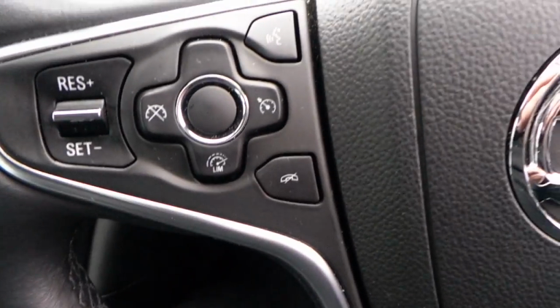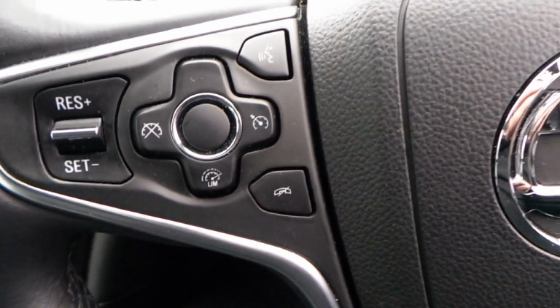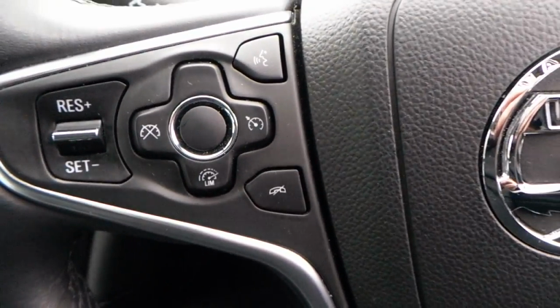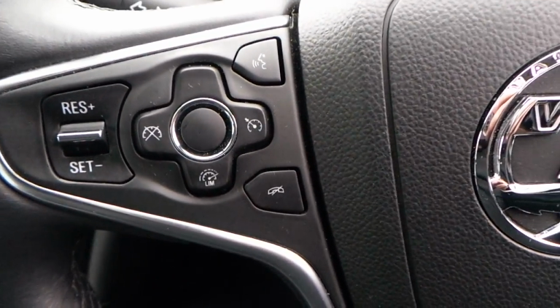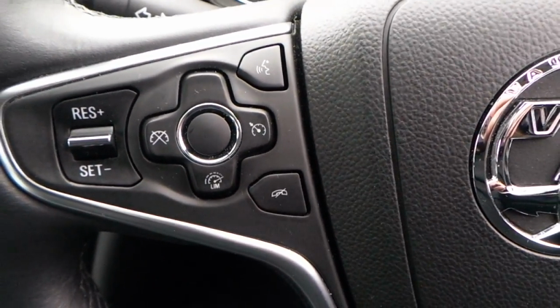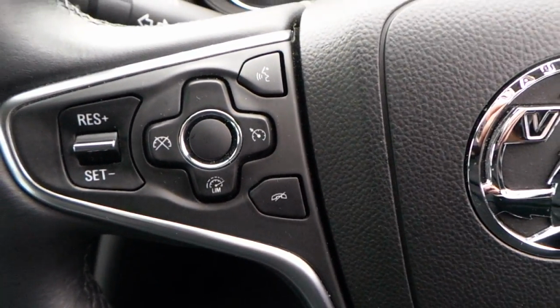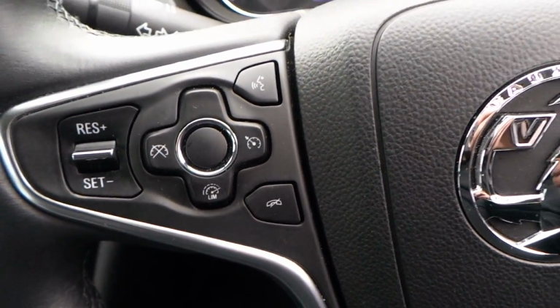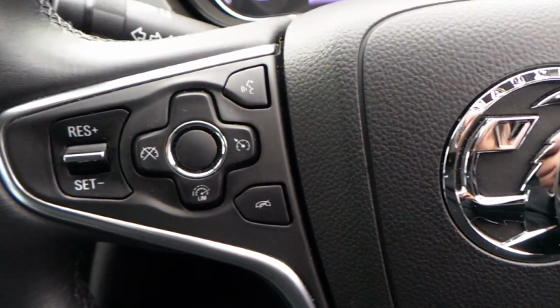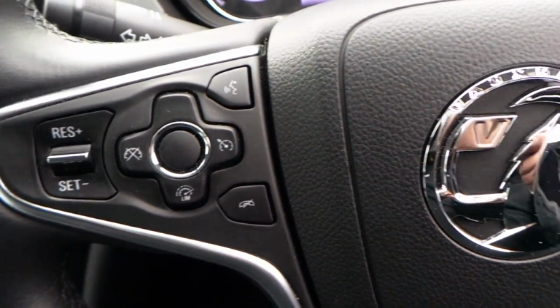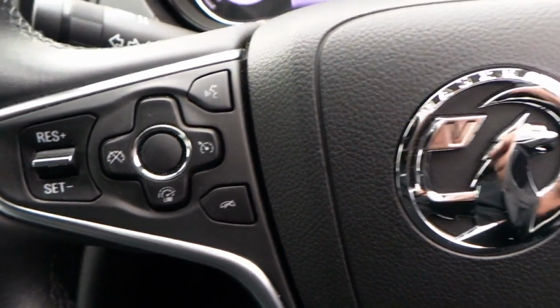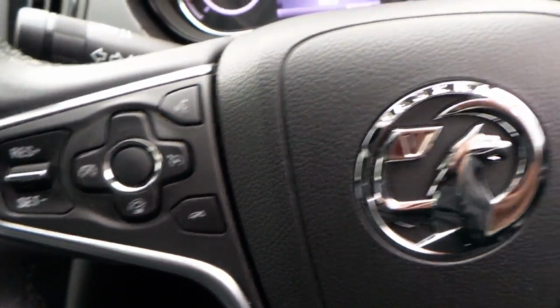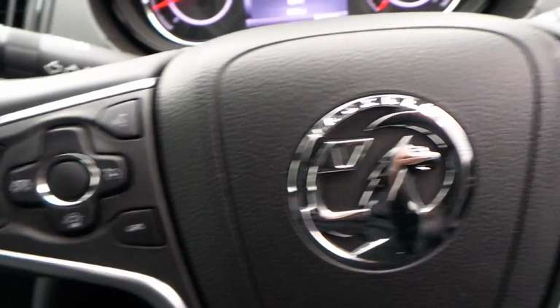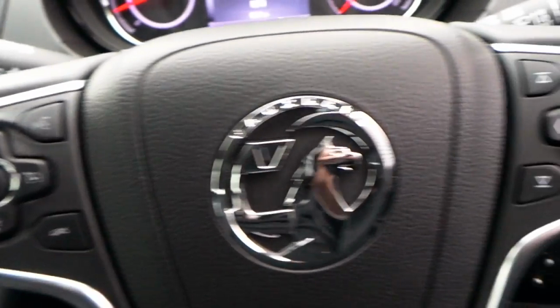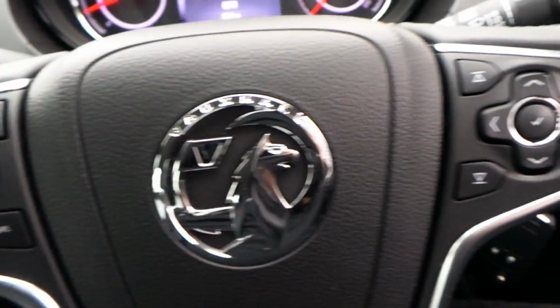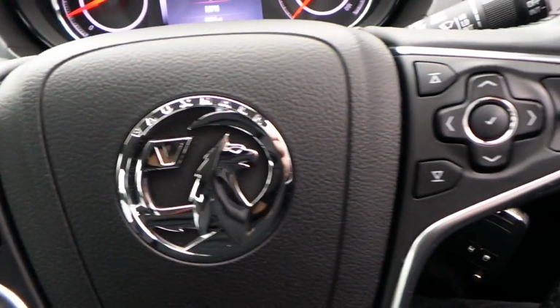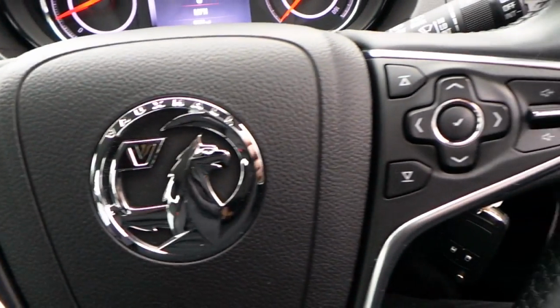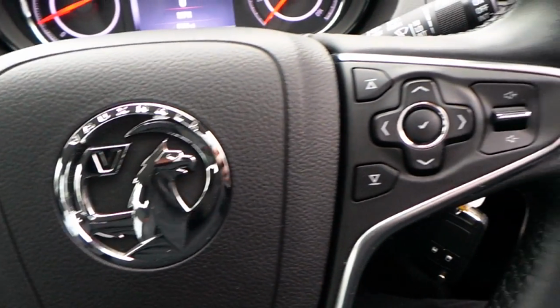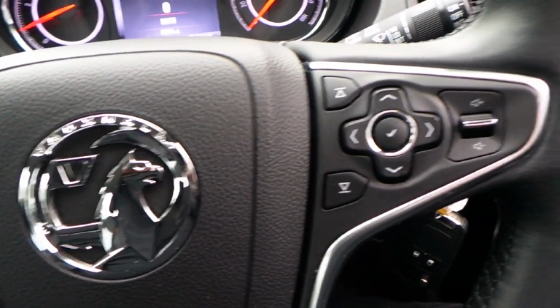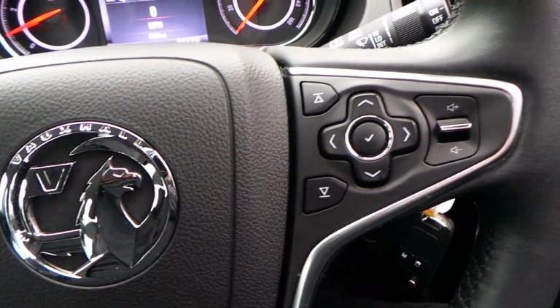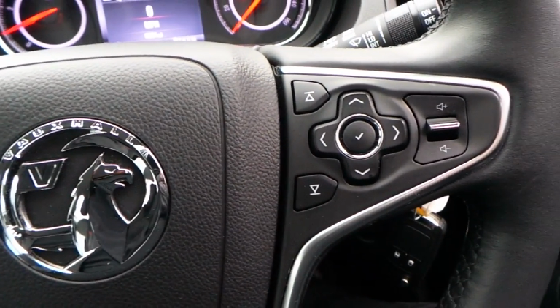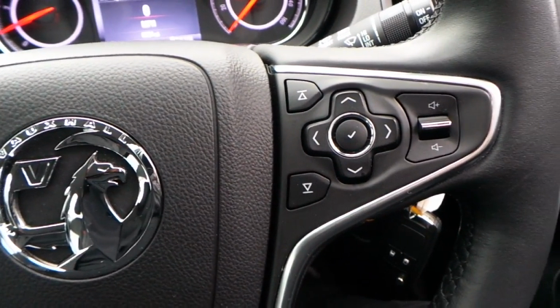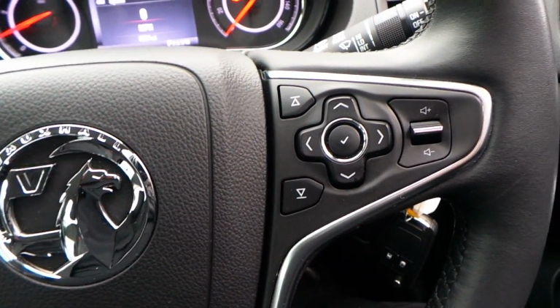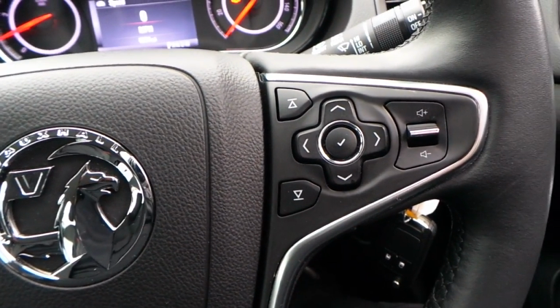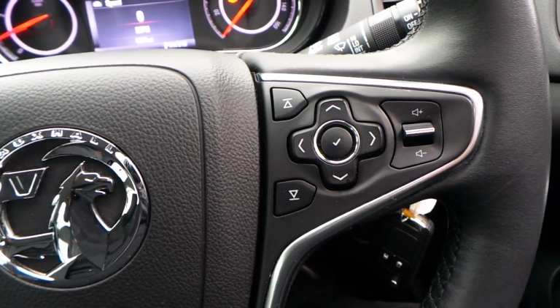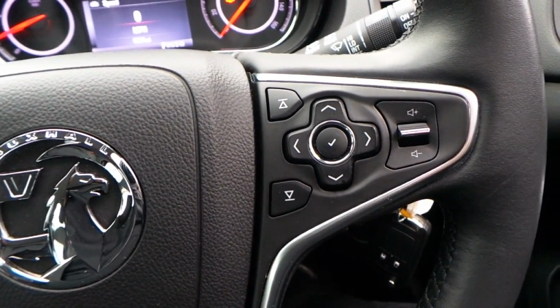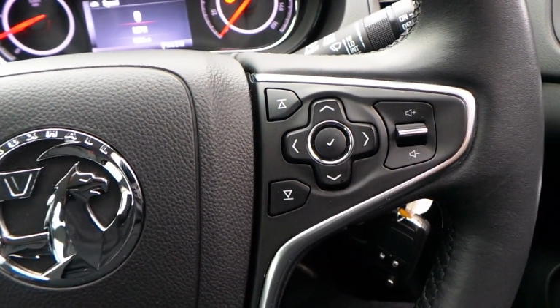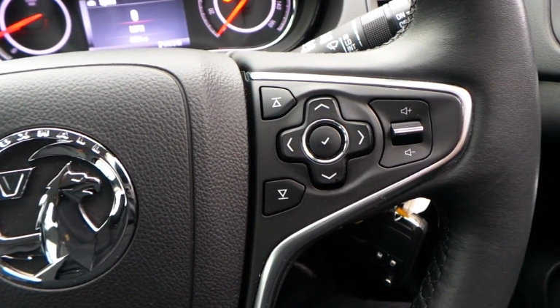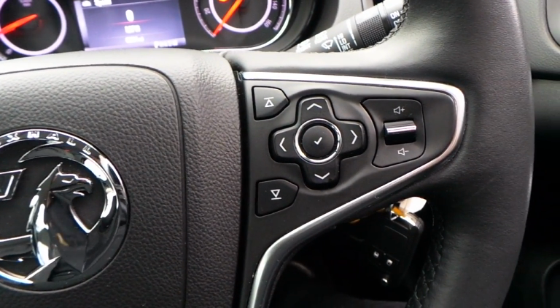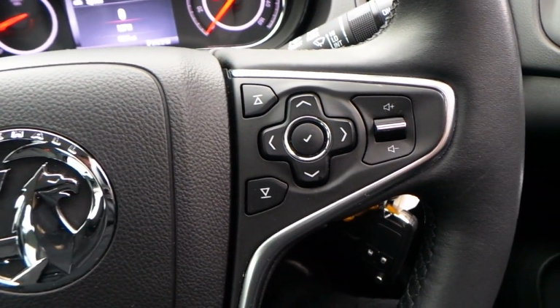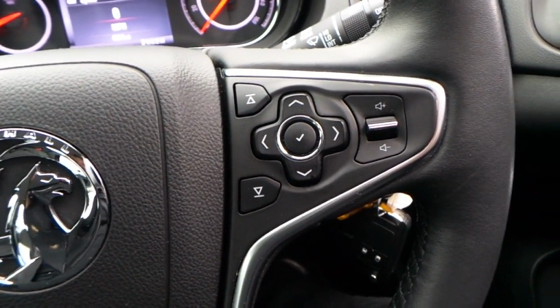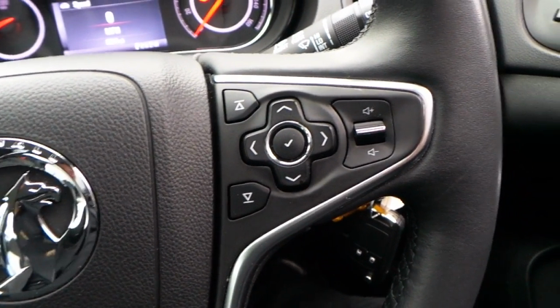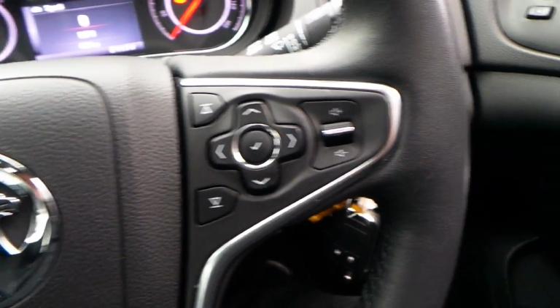Cruise control with limiter, as well as other voice and telephone commands.